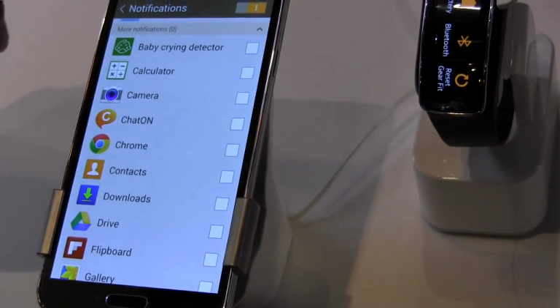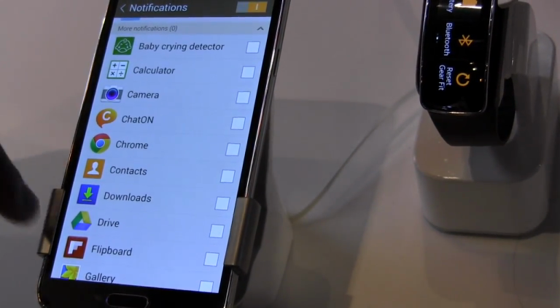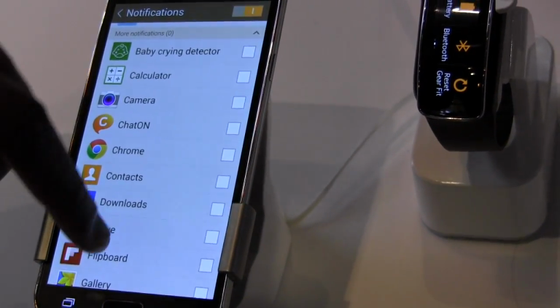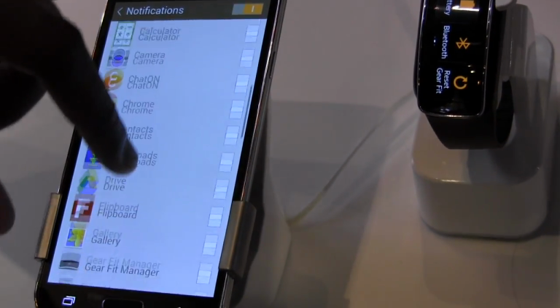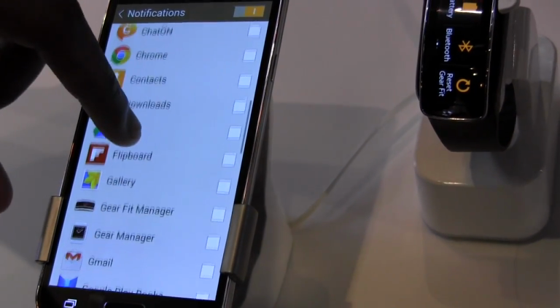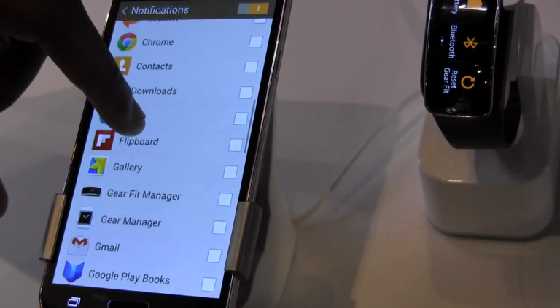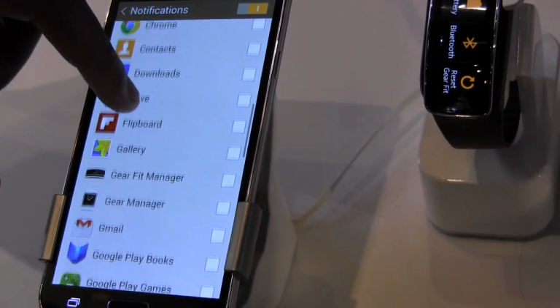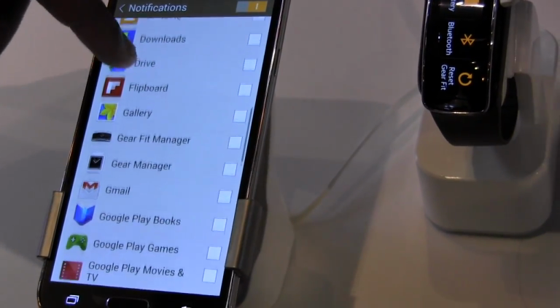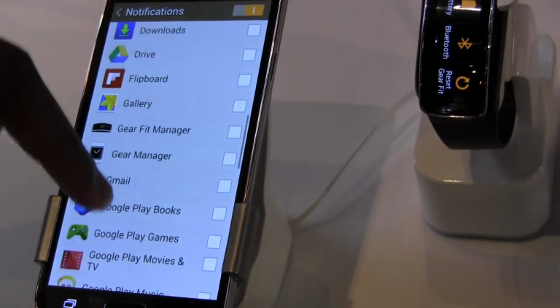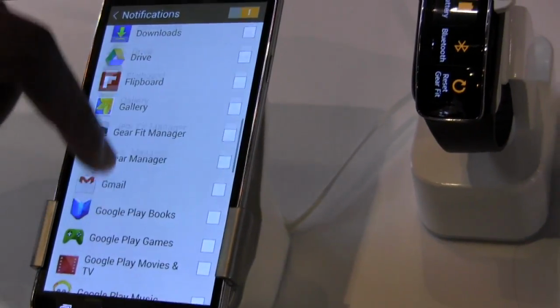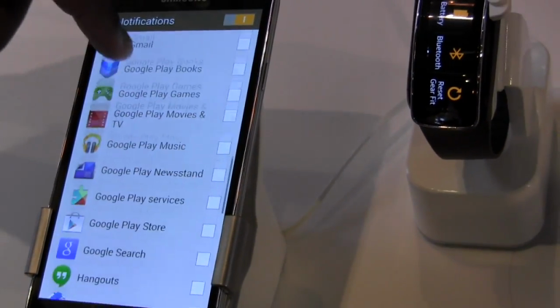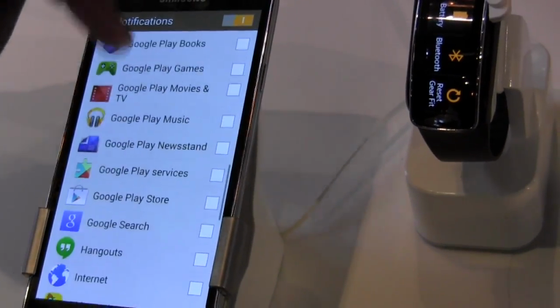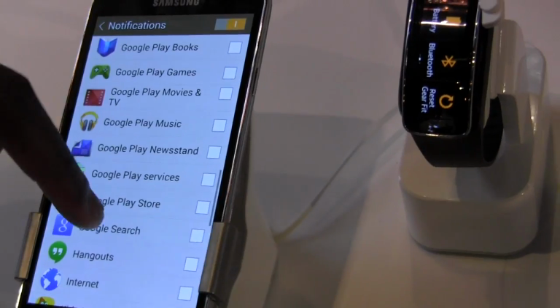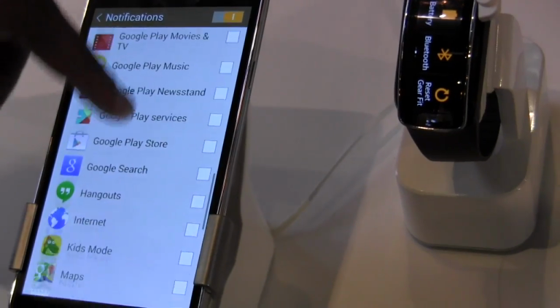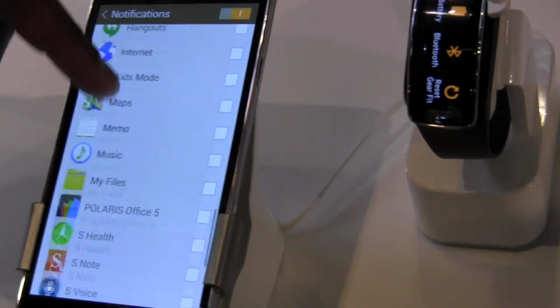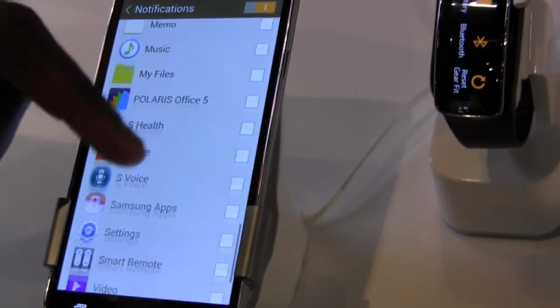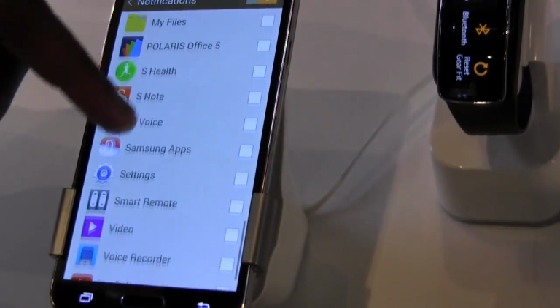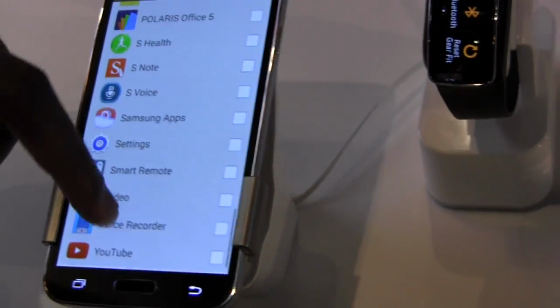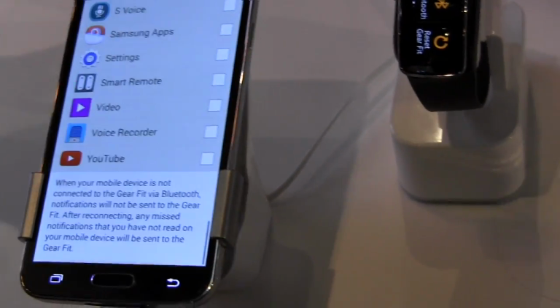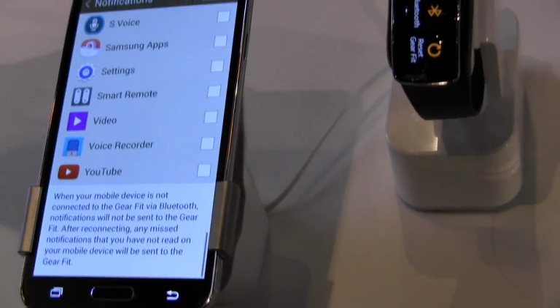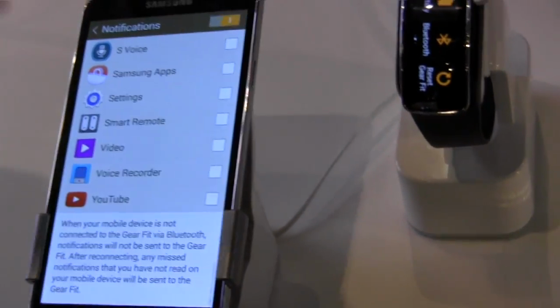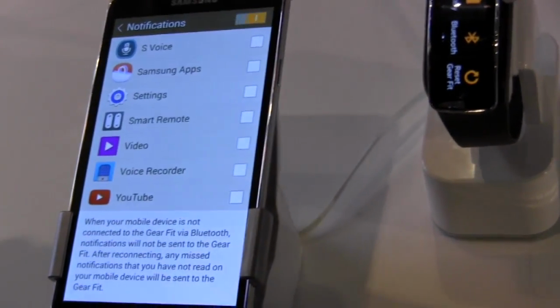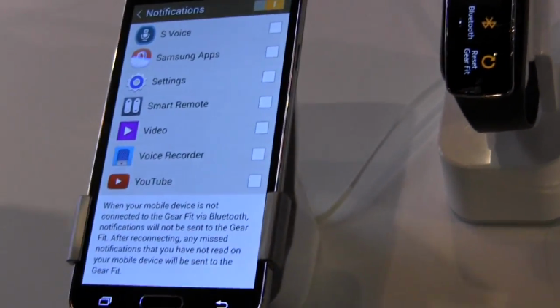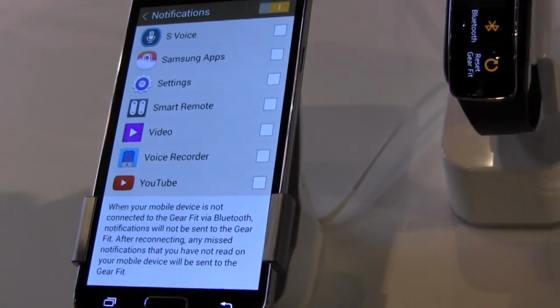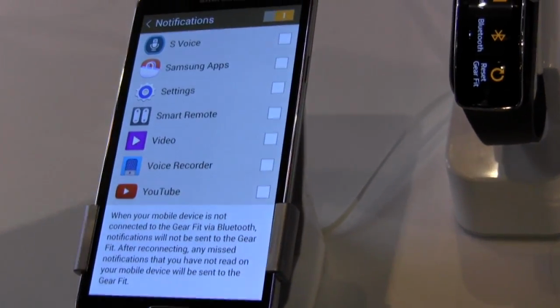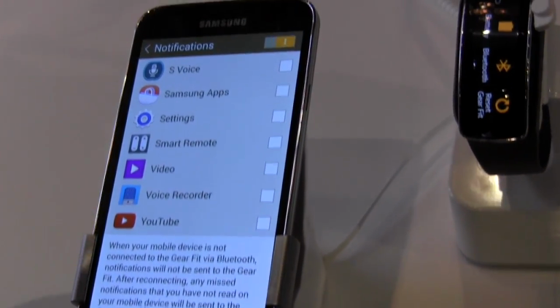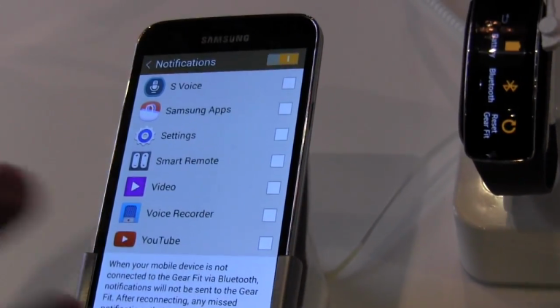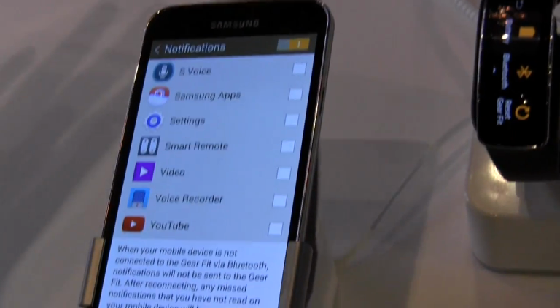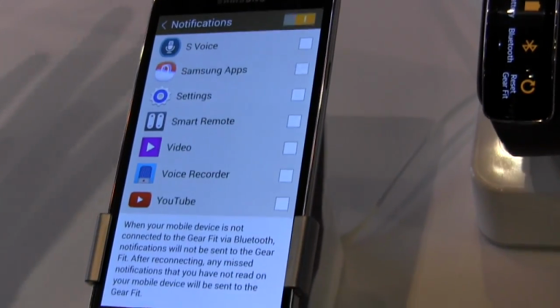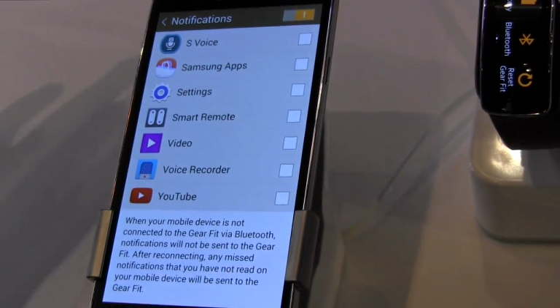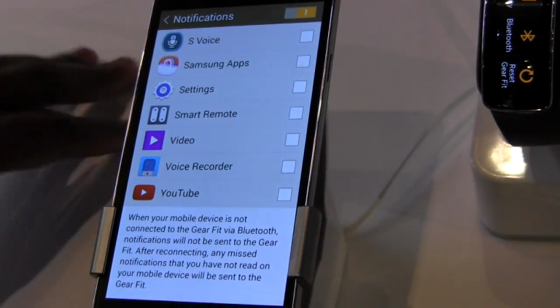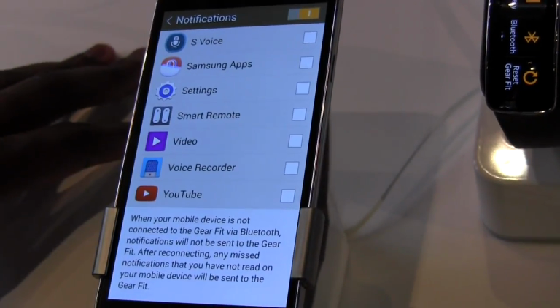Actually, you can expand the notifications you get — just like the Galaxy Gear. So you can get a whole array of notifications. I apologize for the confusion earlier.